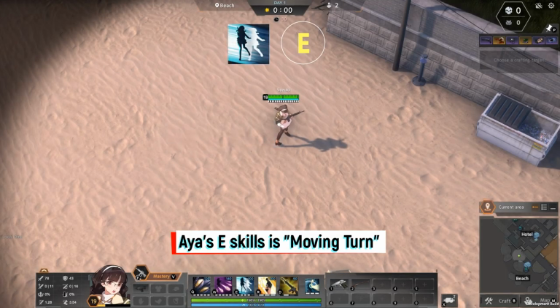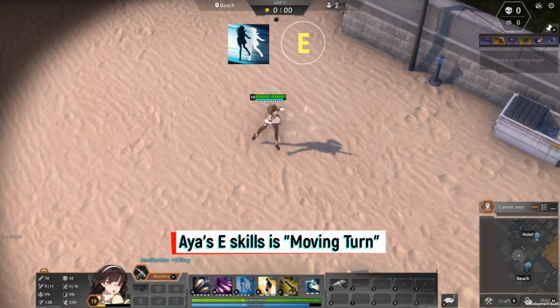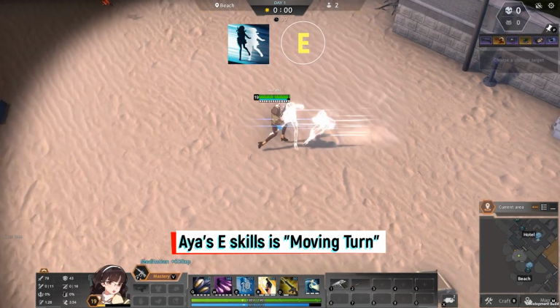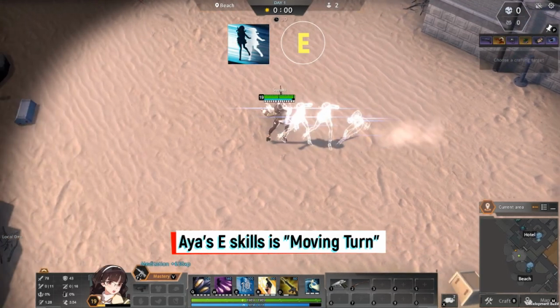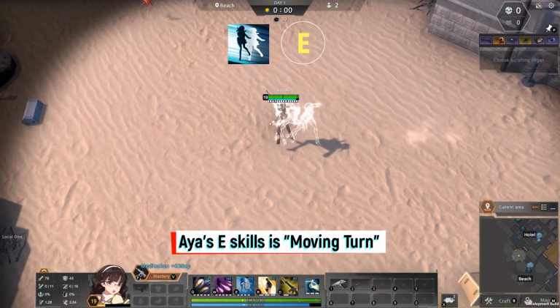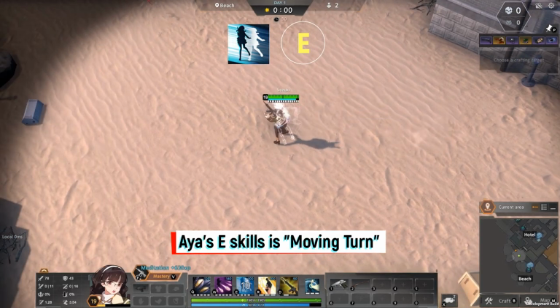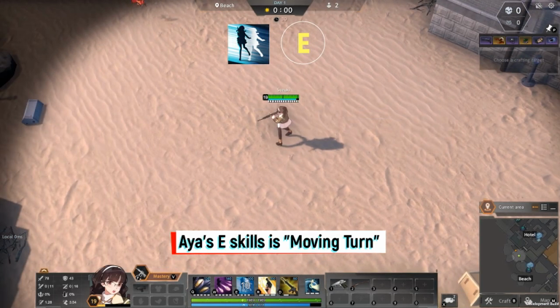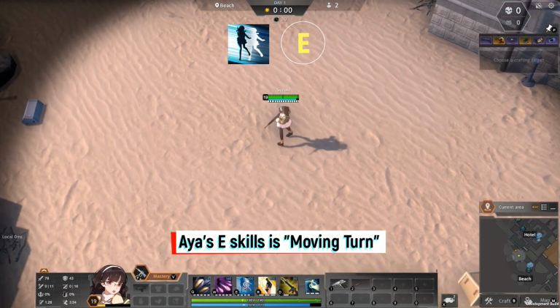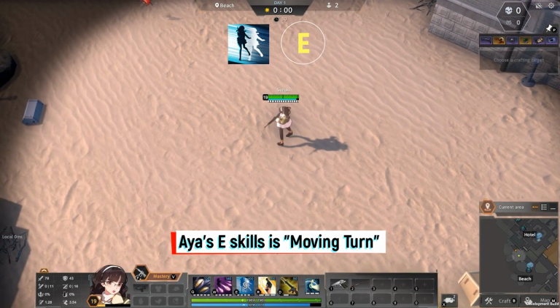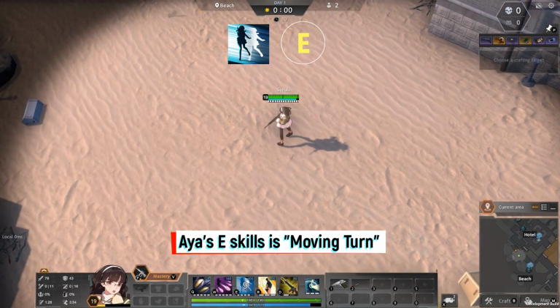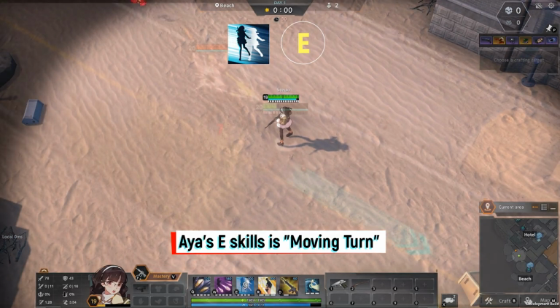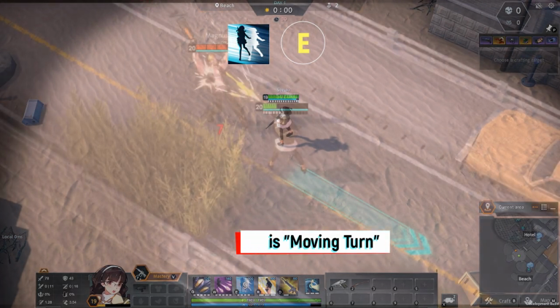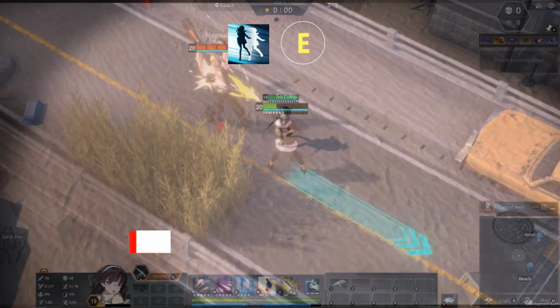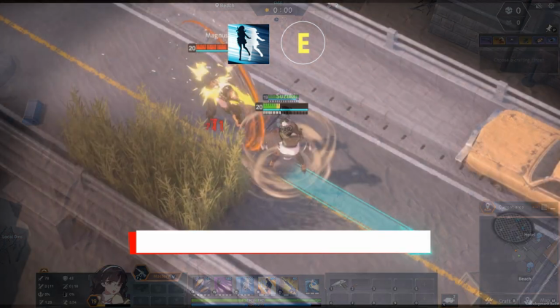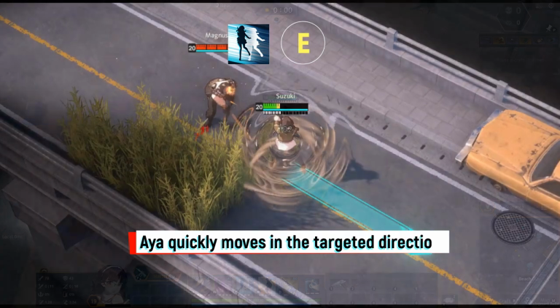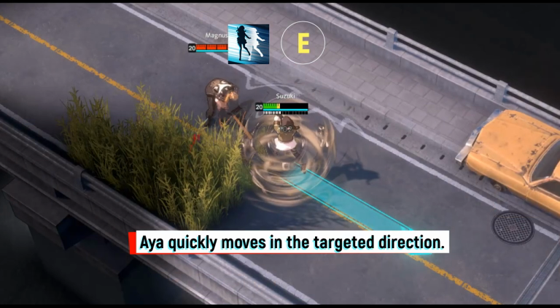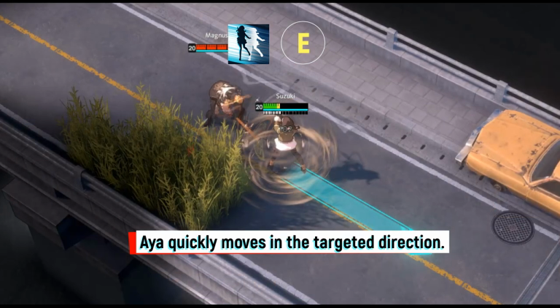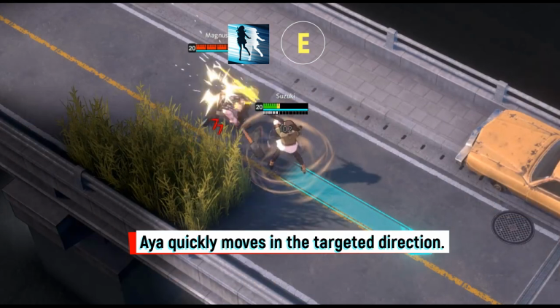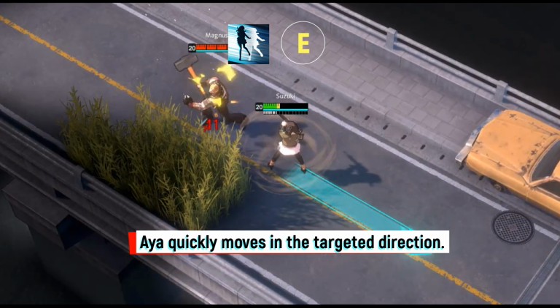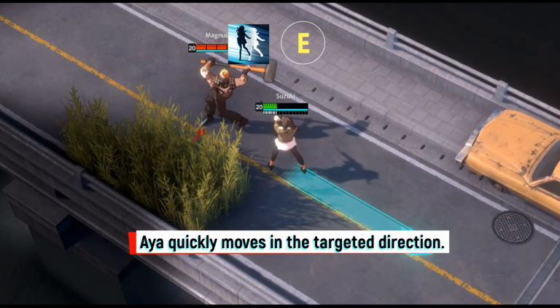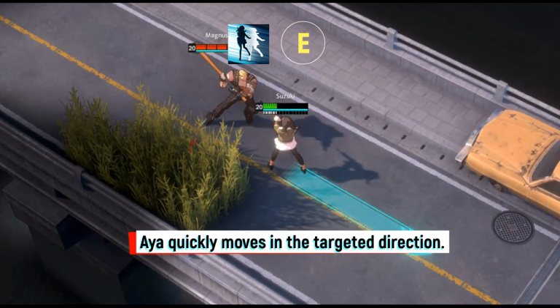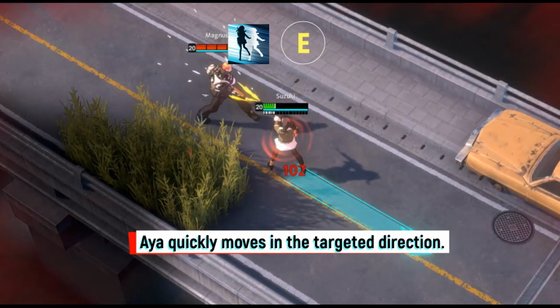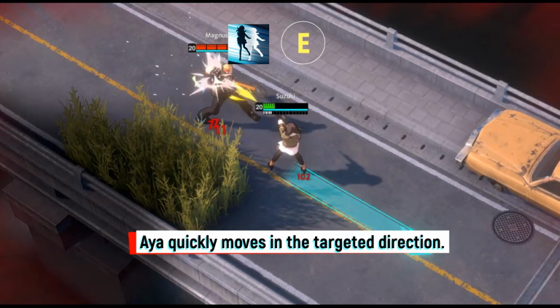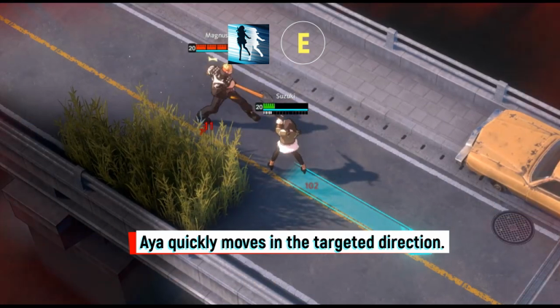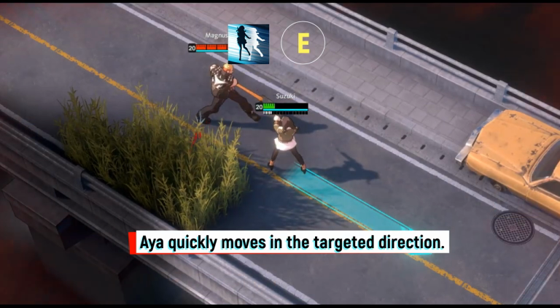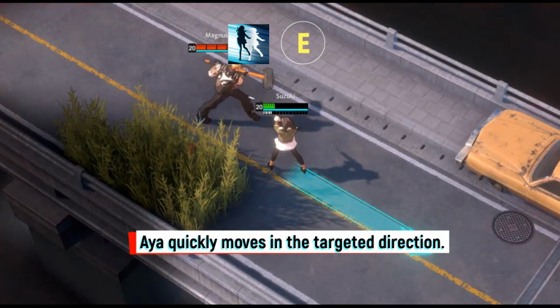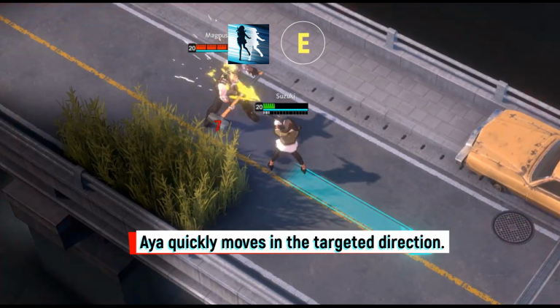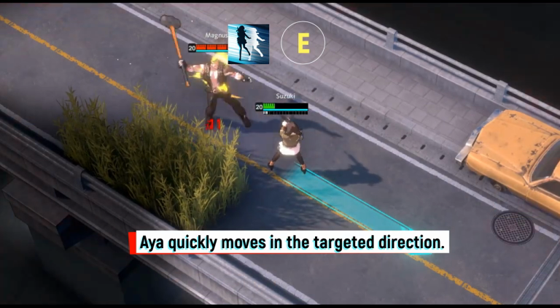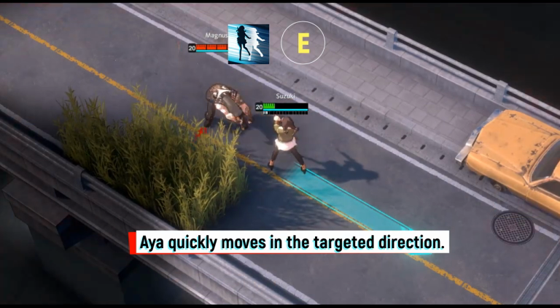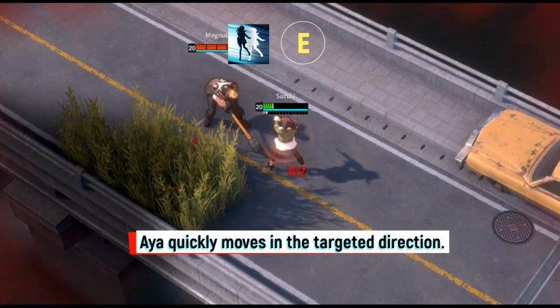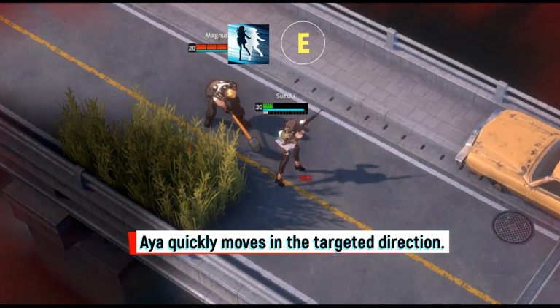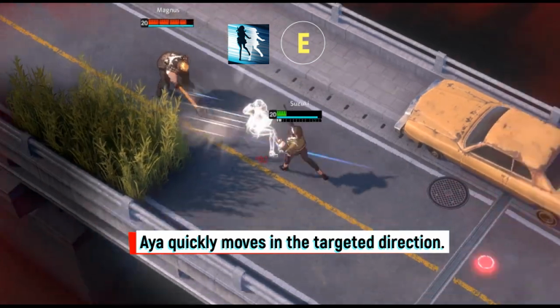Aya's E skill is Moving Turn. Aya quickly moves in the targeted direction.